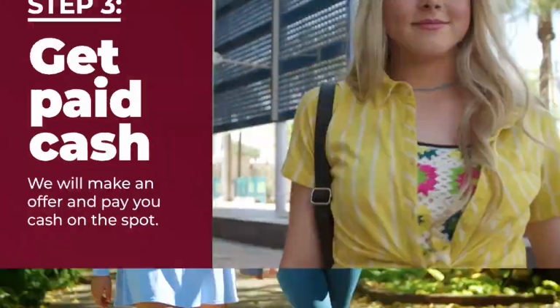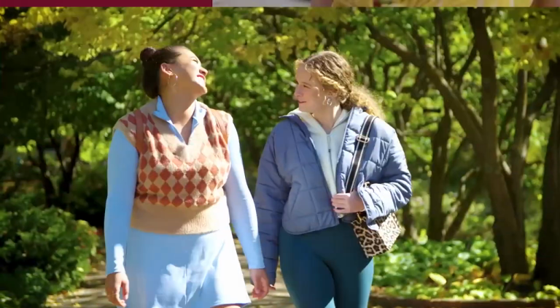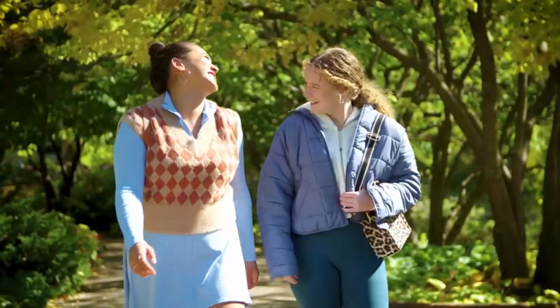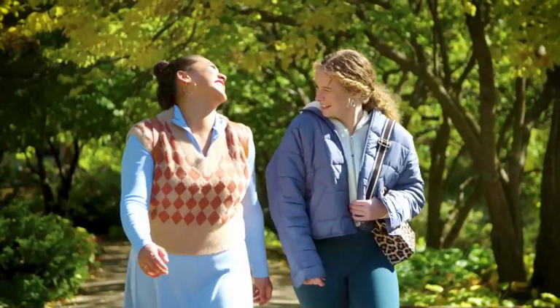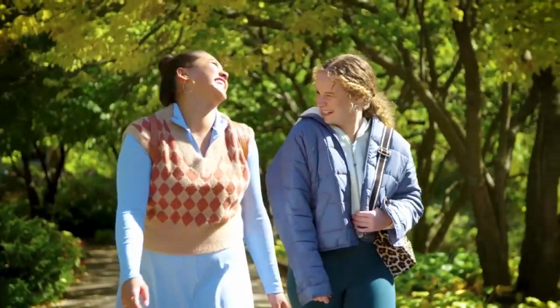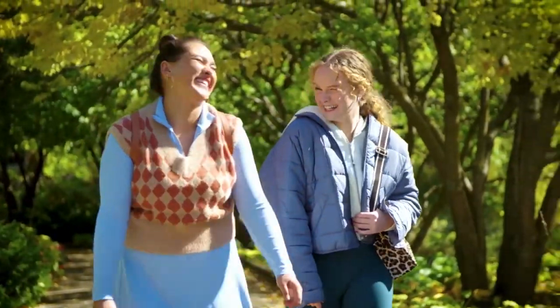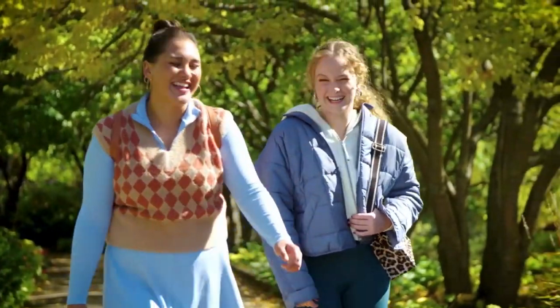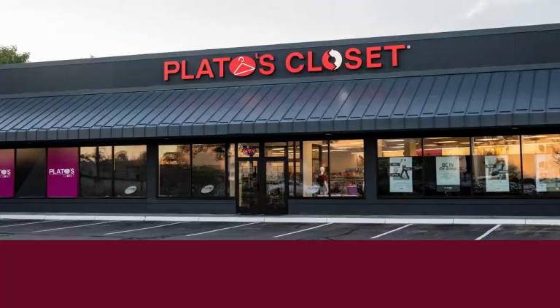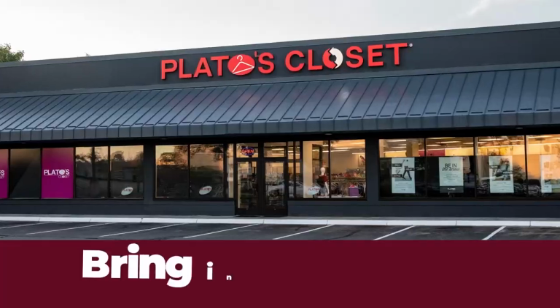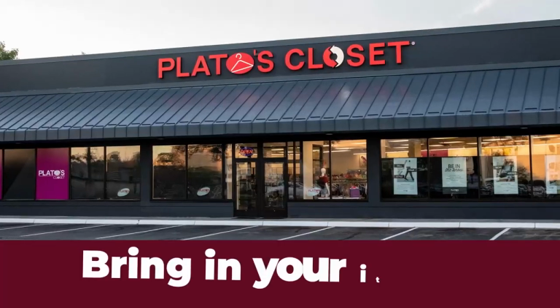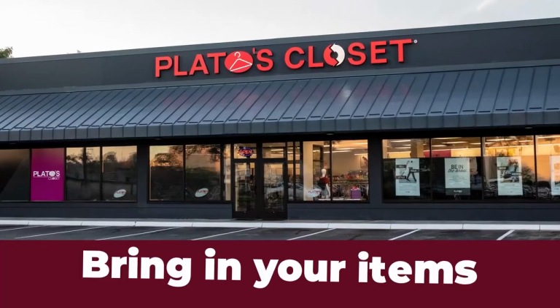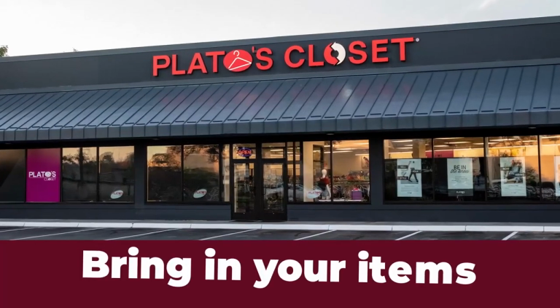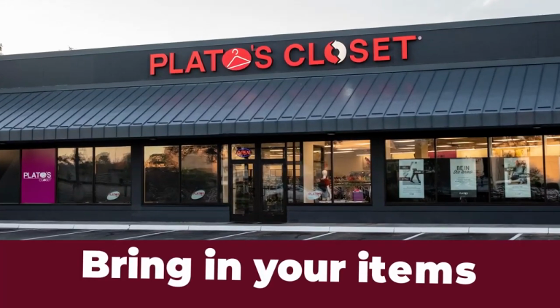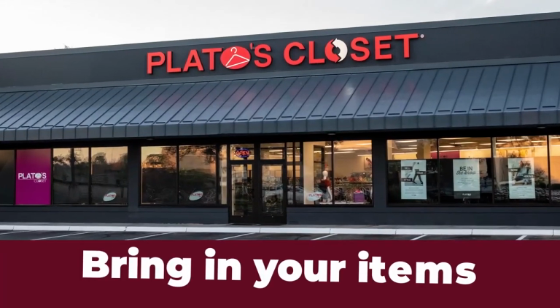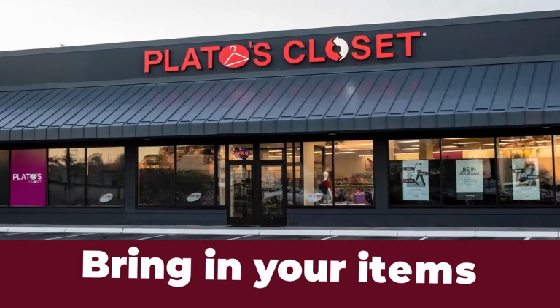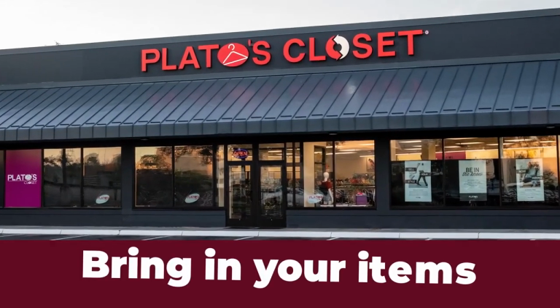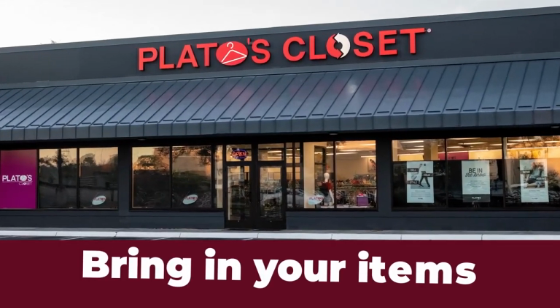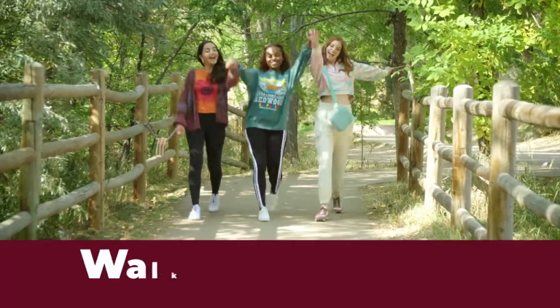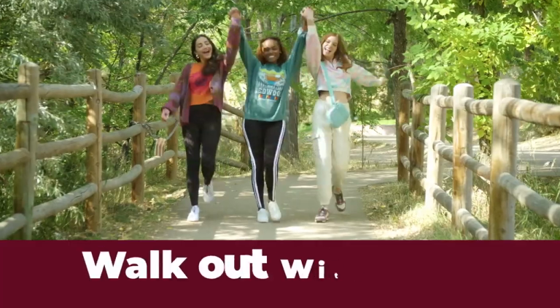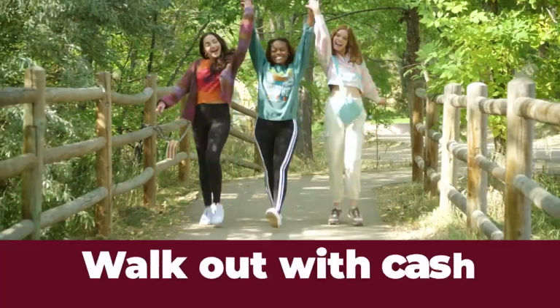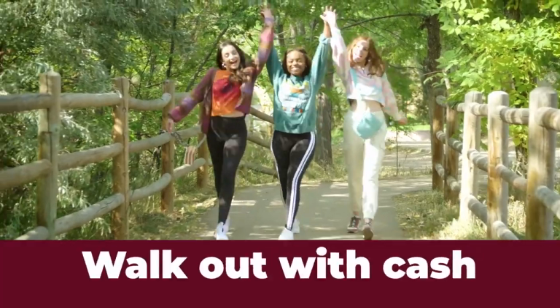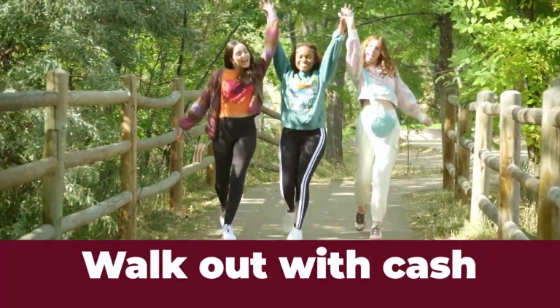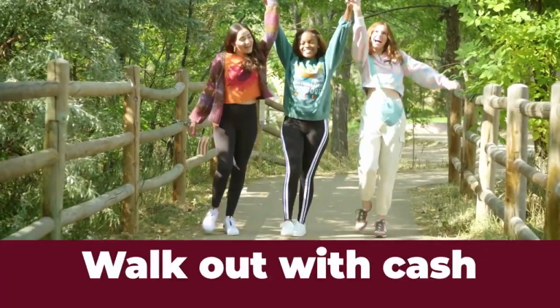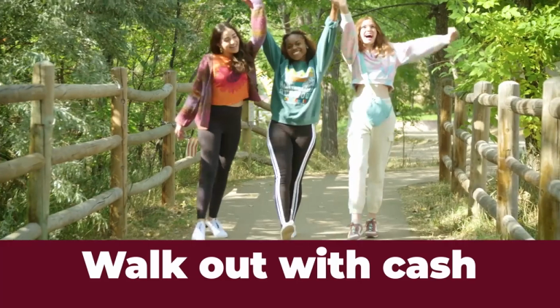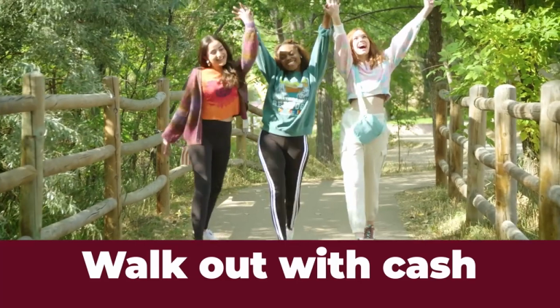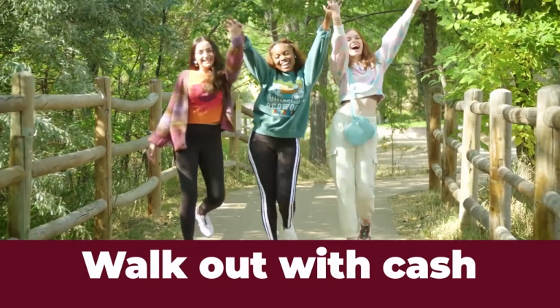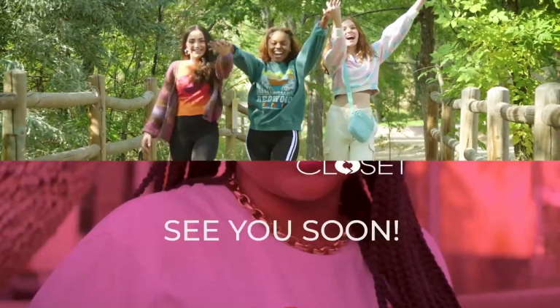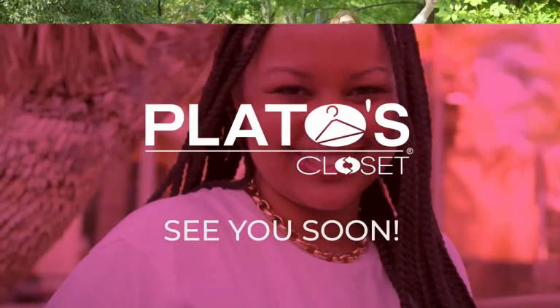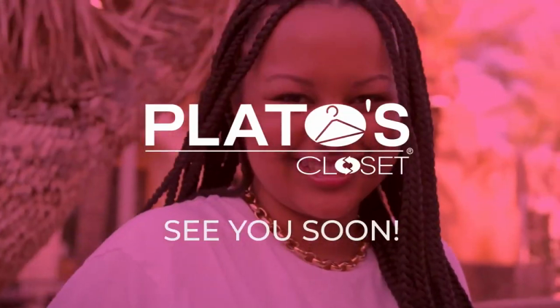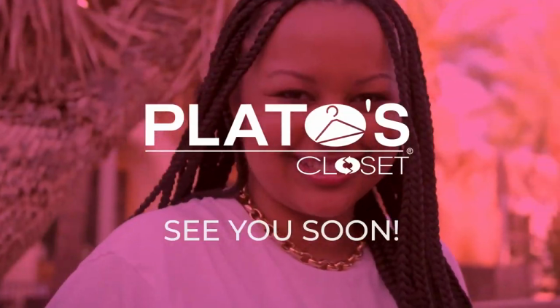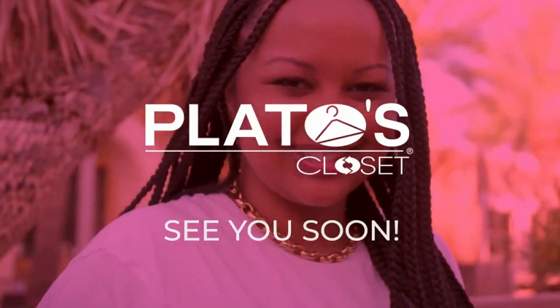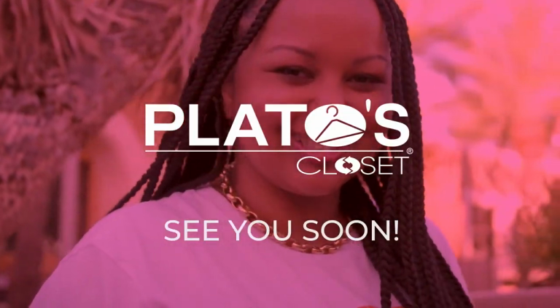It's that simple. Bring in your gently used items and walk out with cash. See you soon.